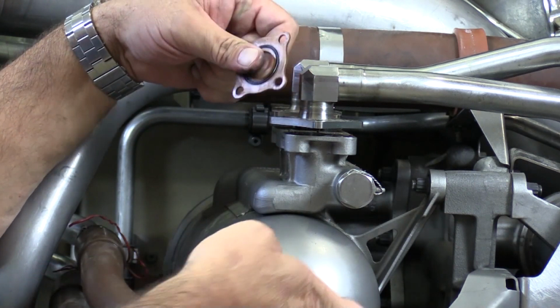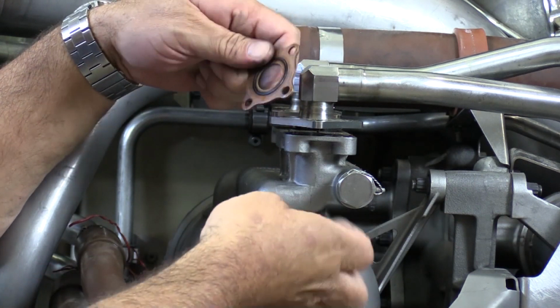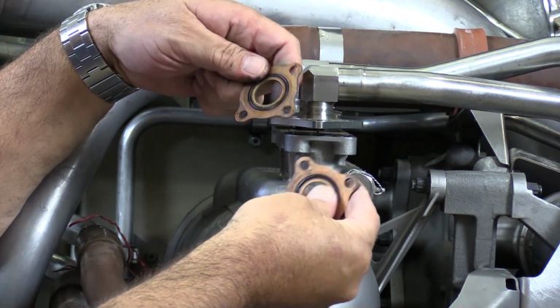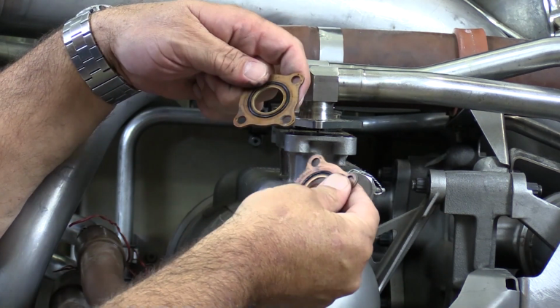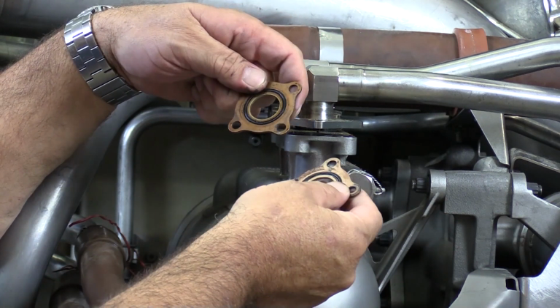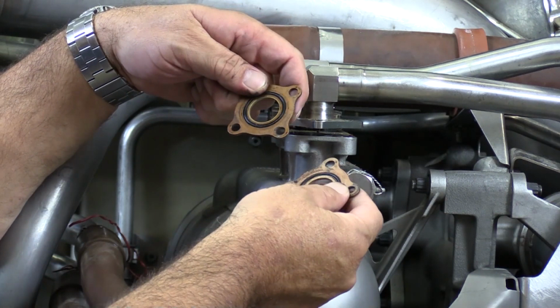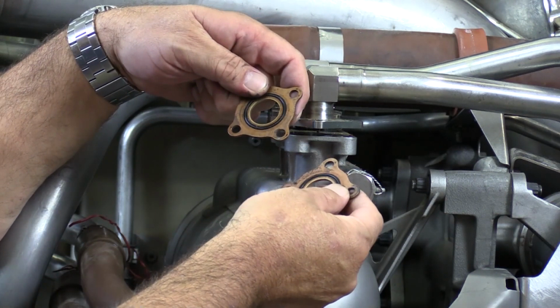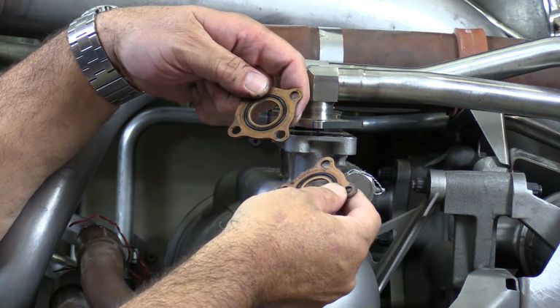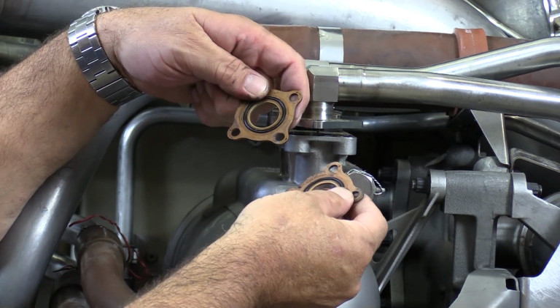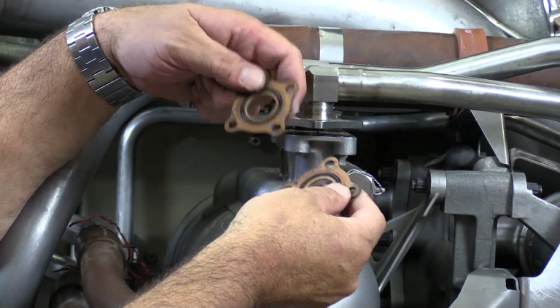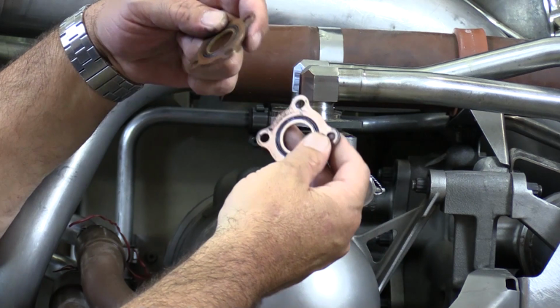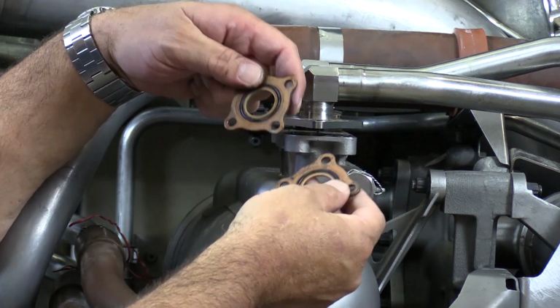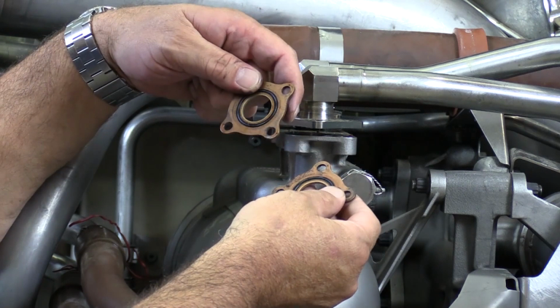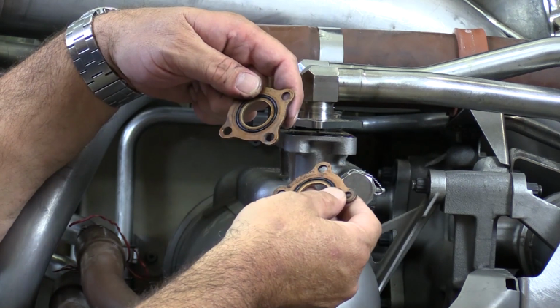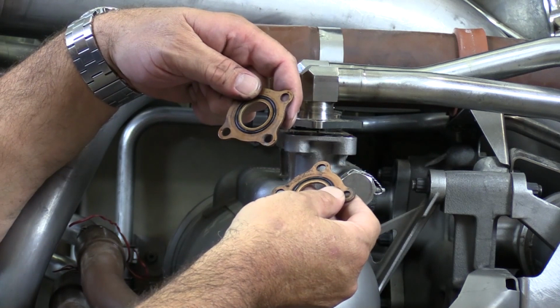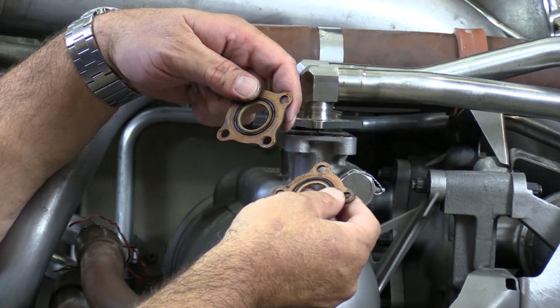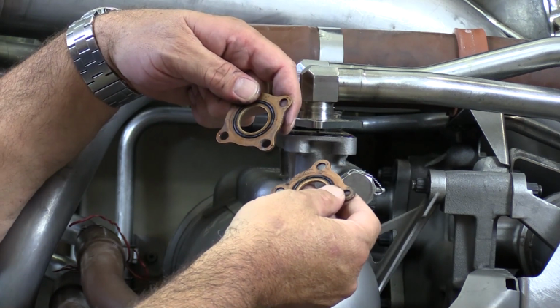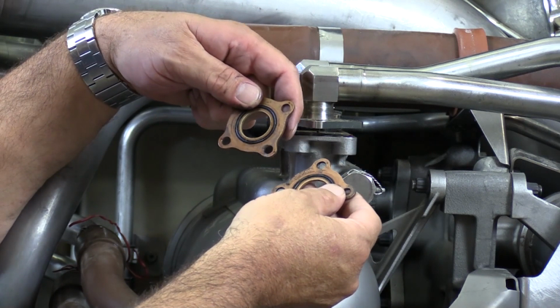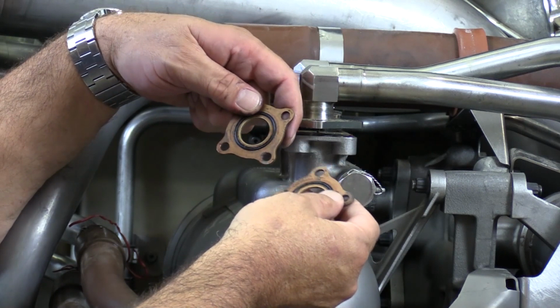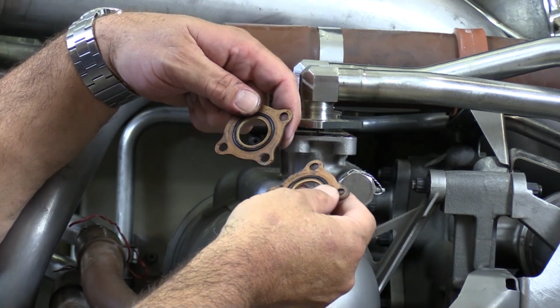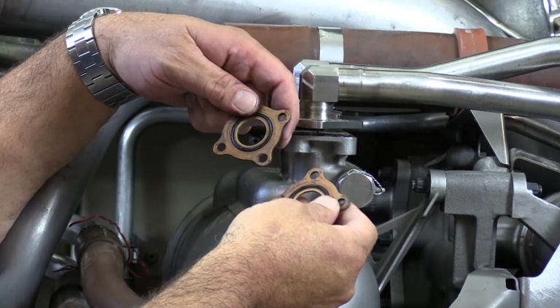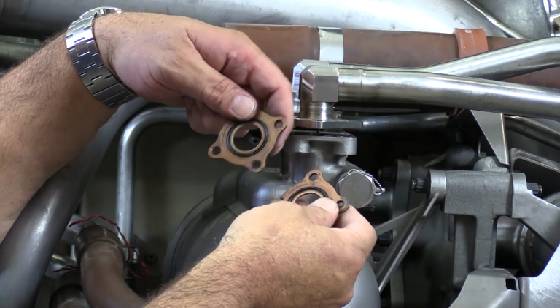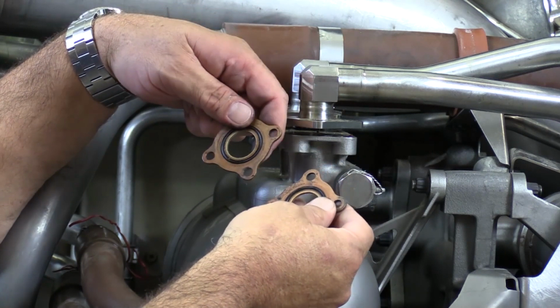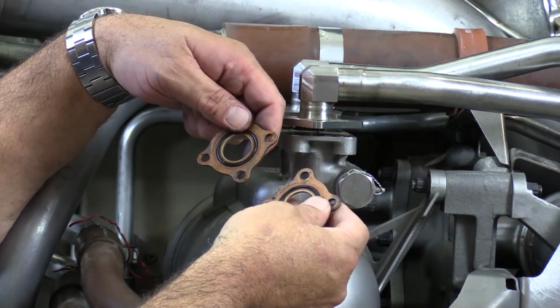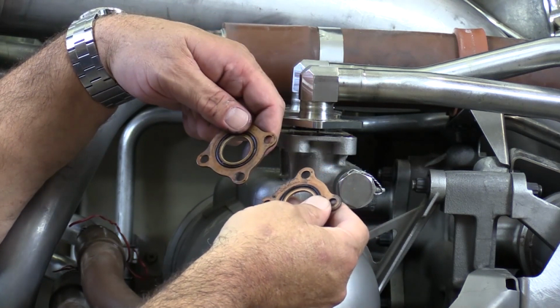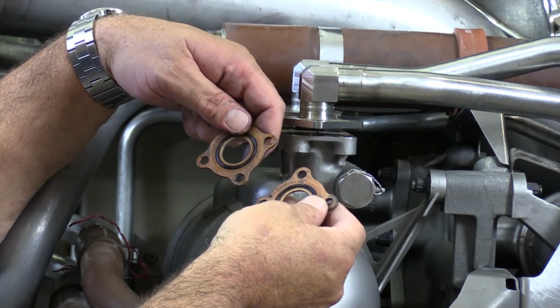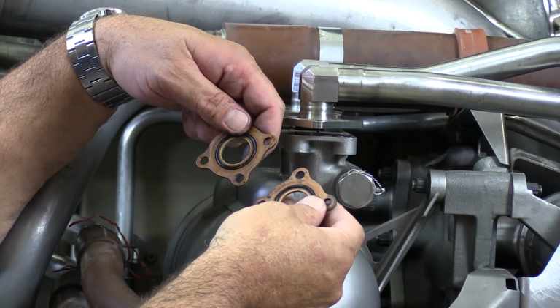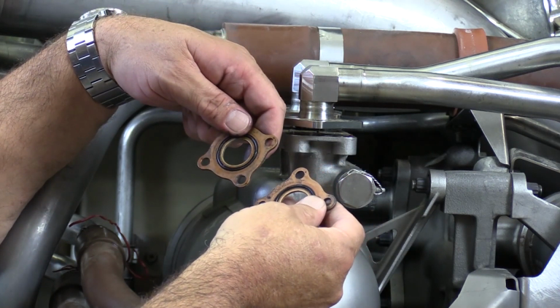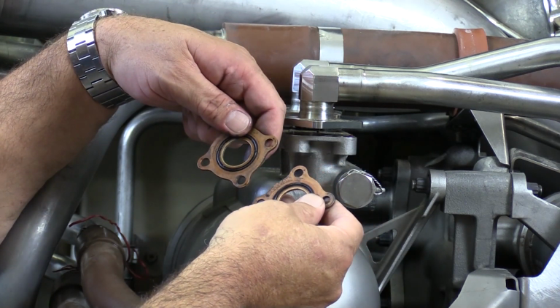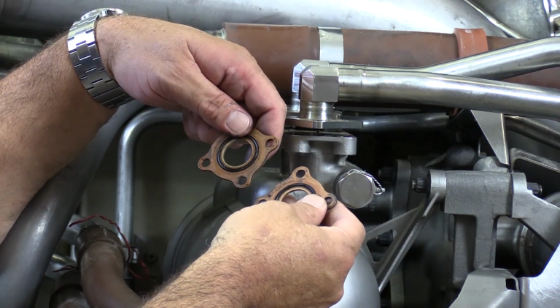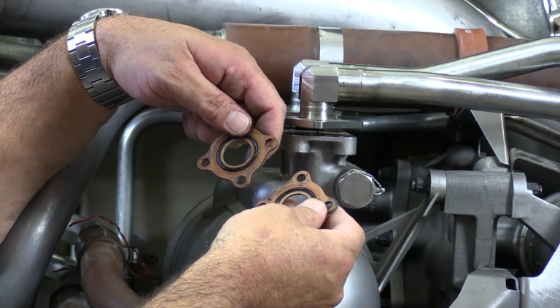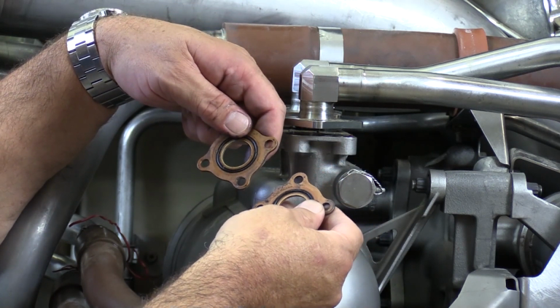Our gasket seals have come out. Before we go back into these, we'll clean them and inspect them to make sure they're okay for reuse.